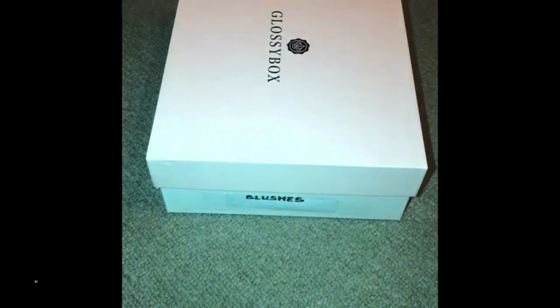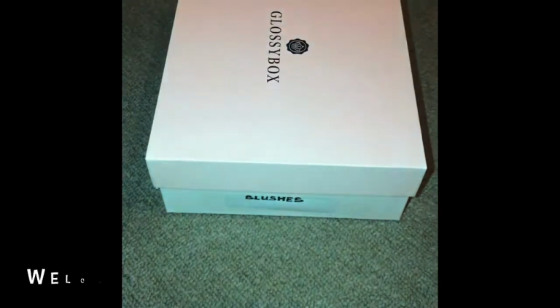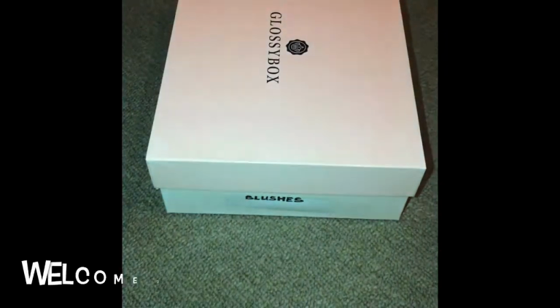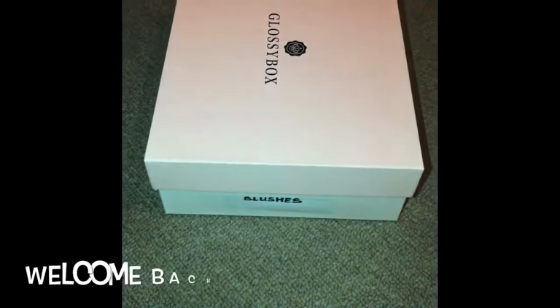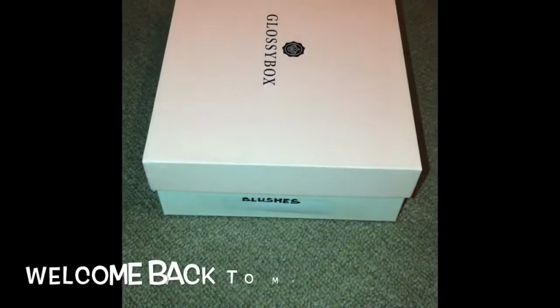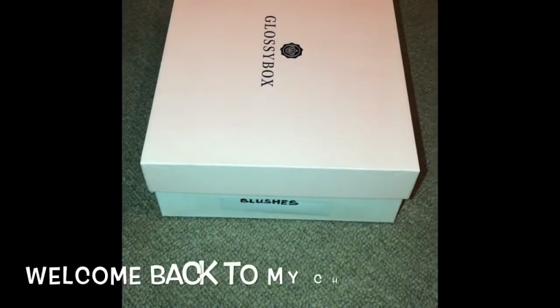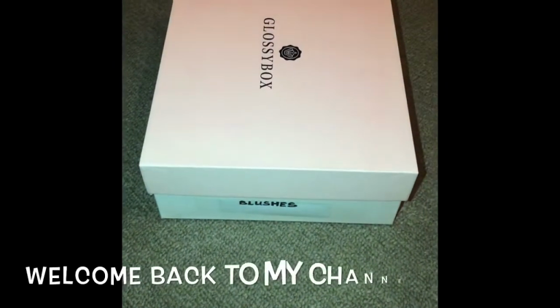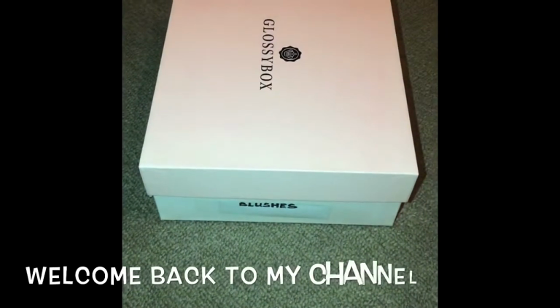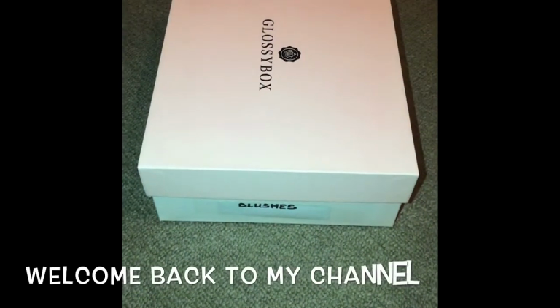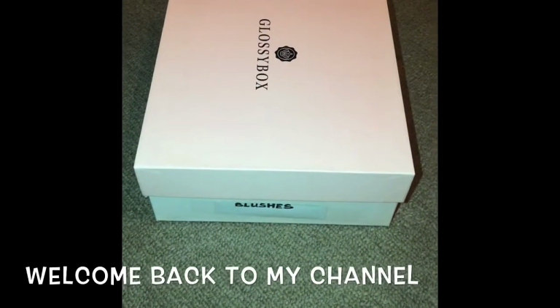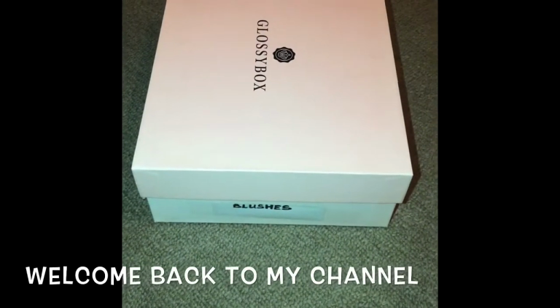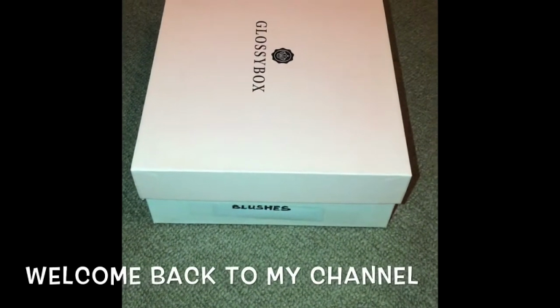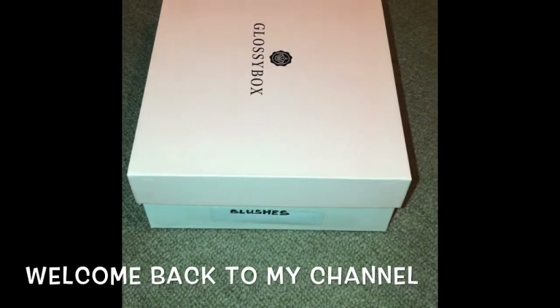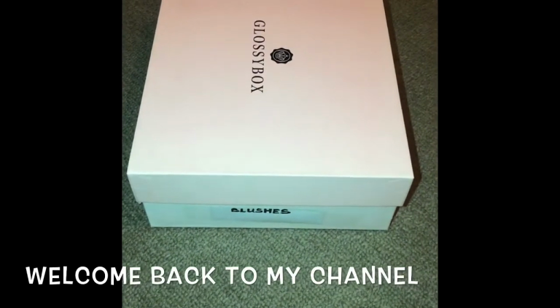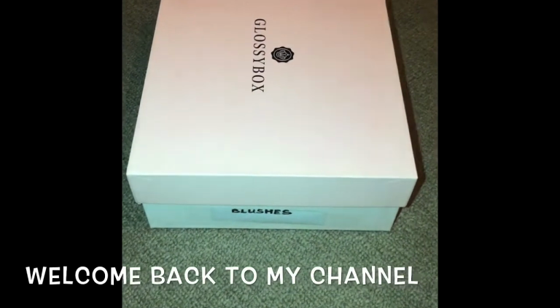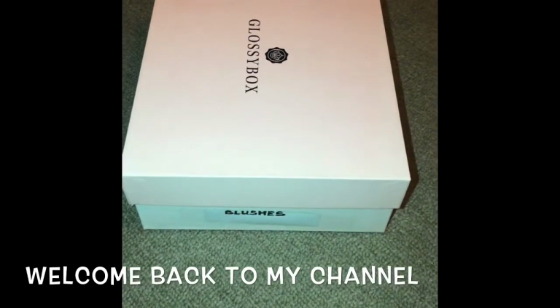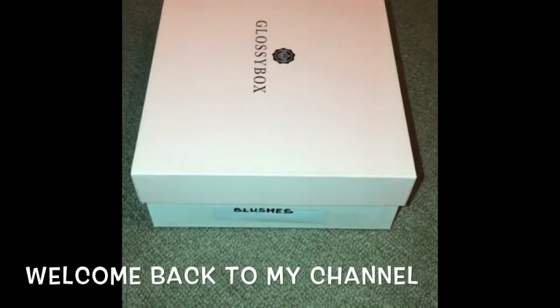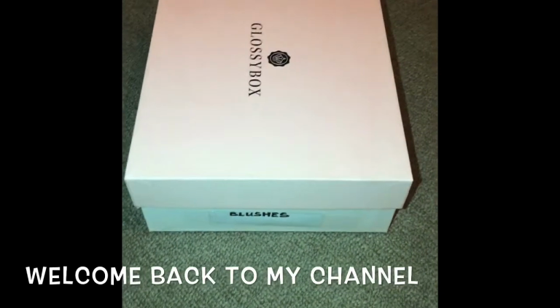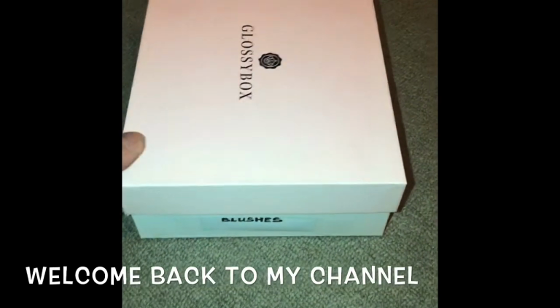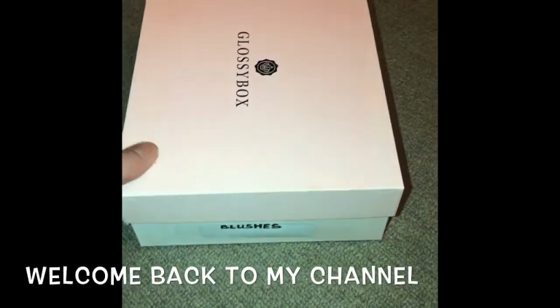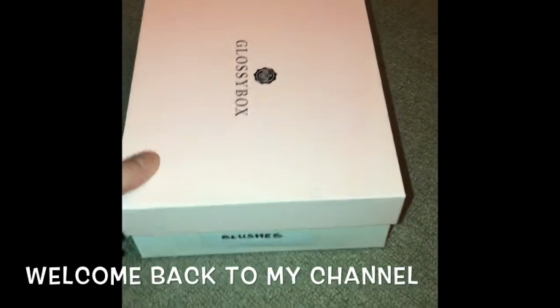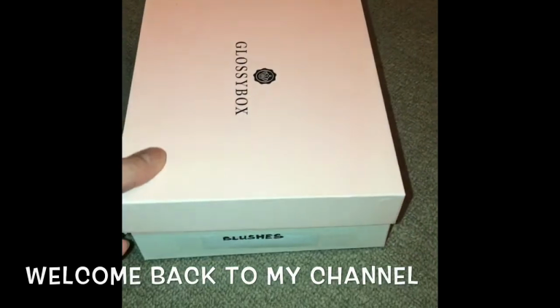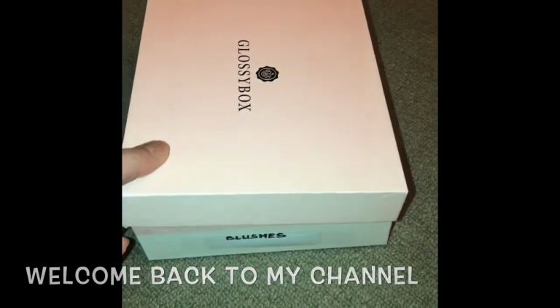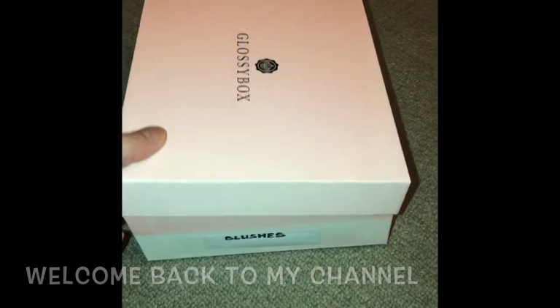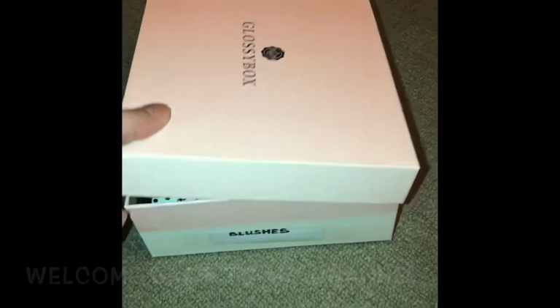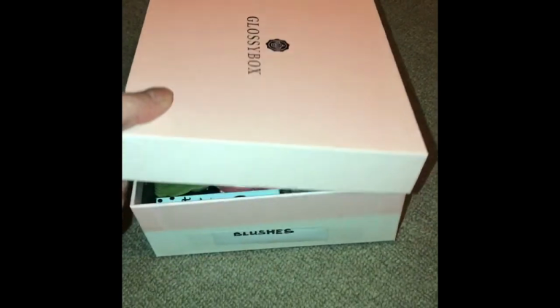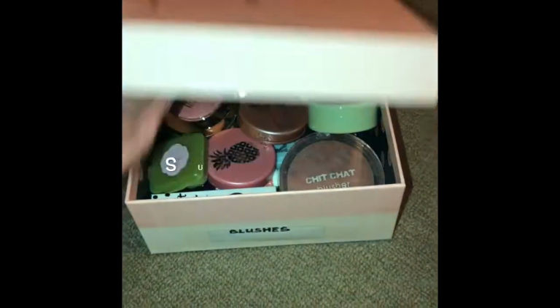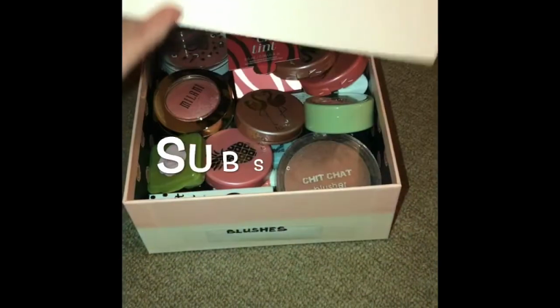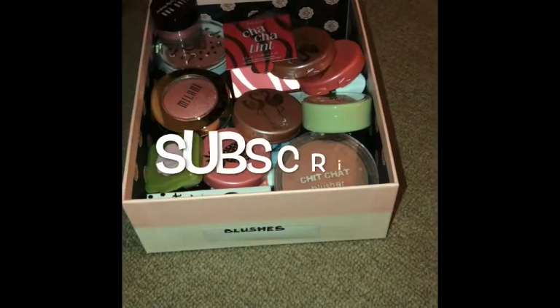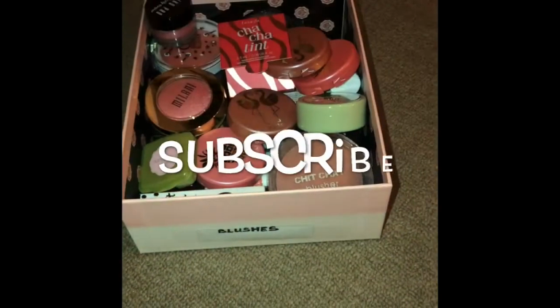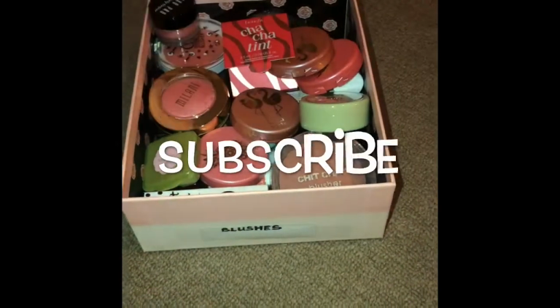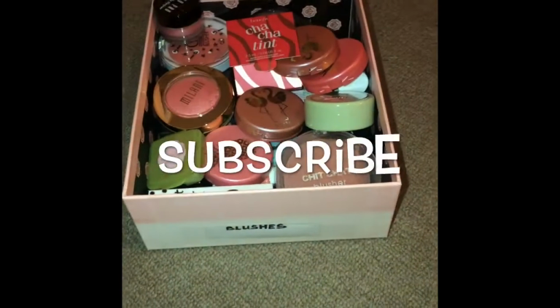Hey everyone, welcome back to my channel. Hope you're all well. I'm going to show you my blush collection.